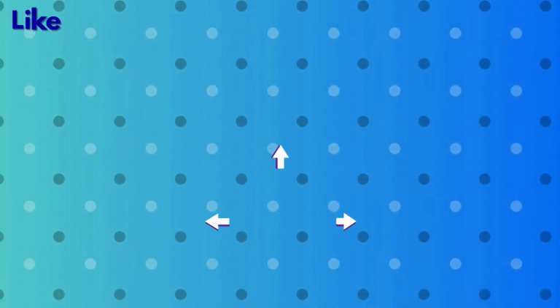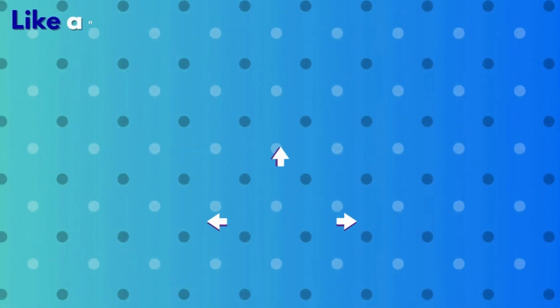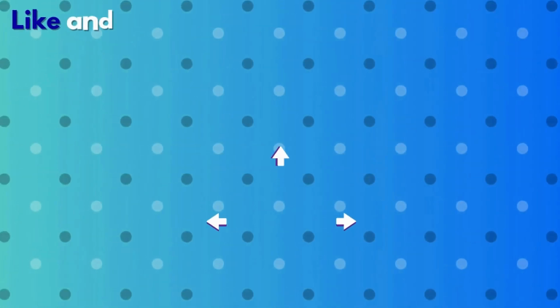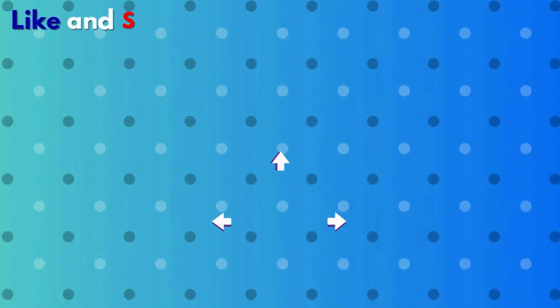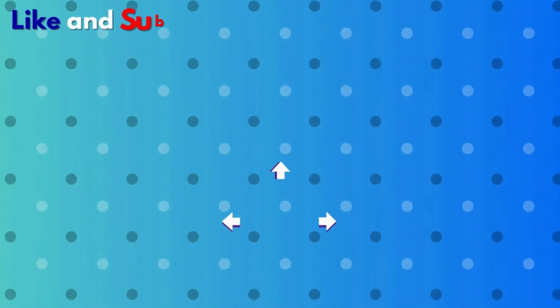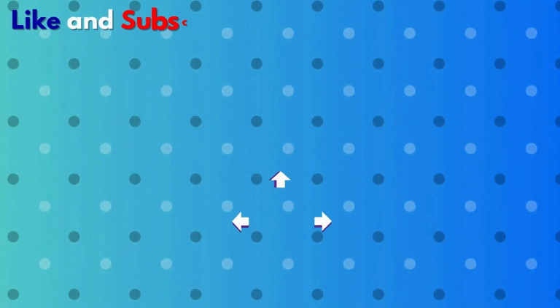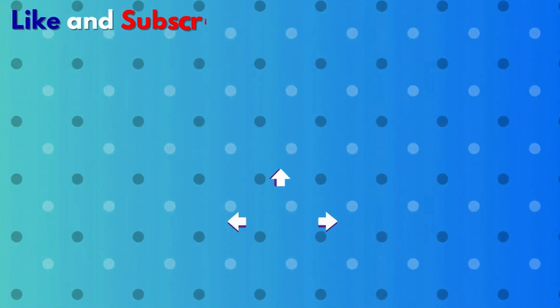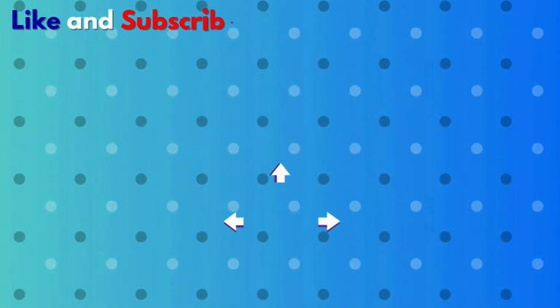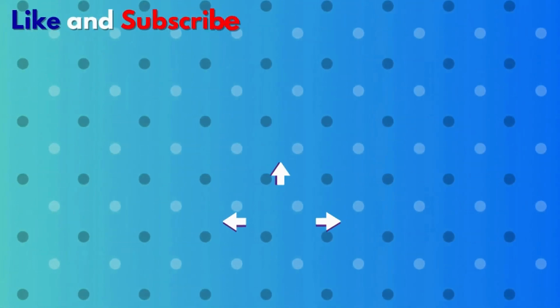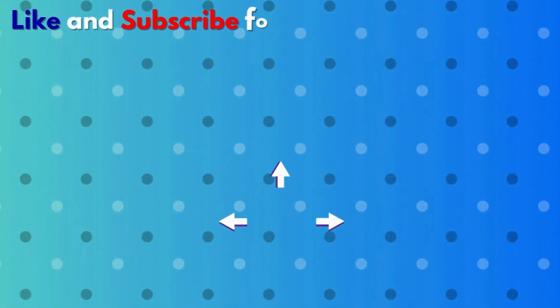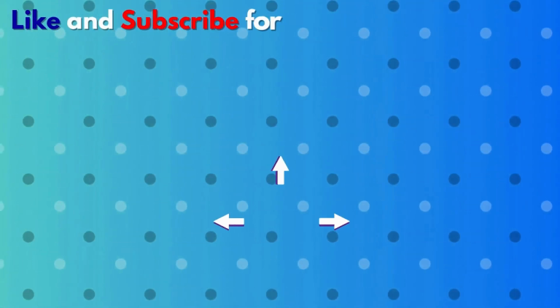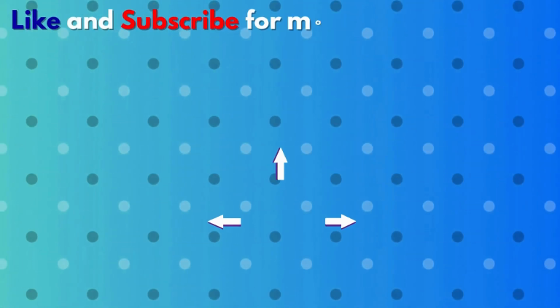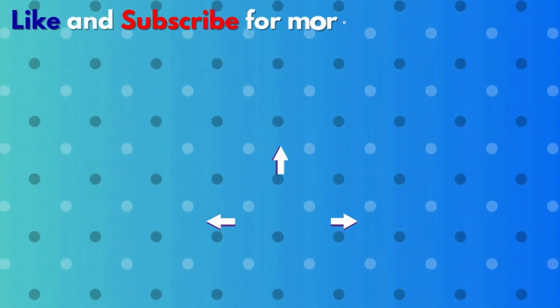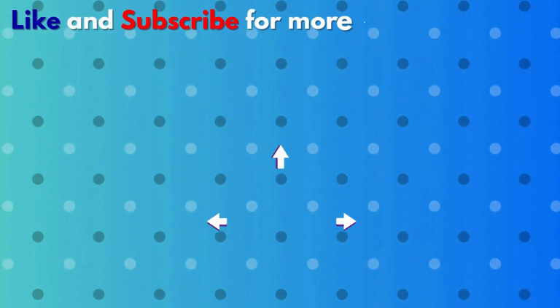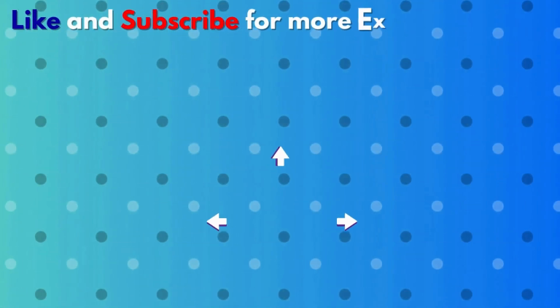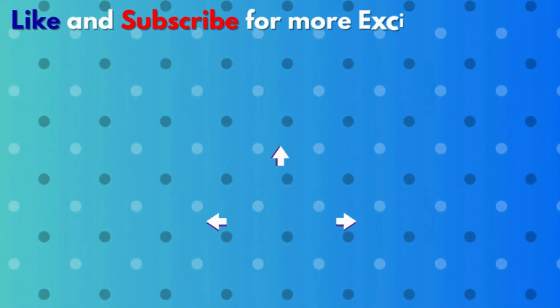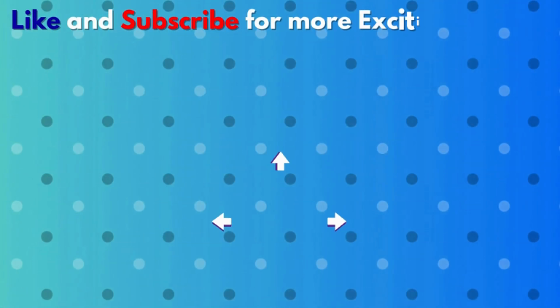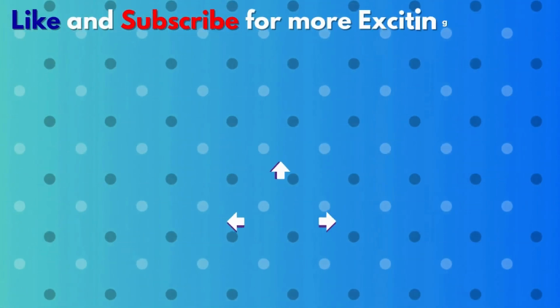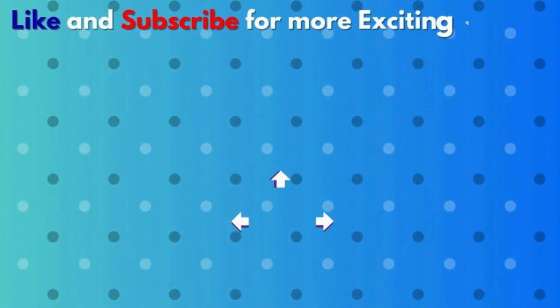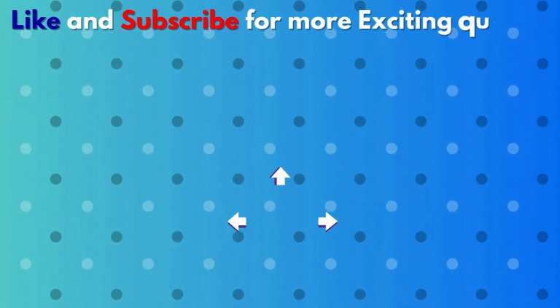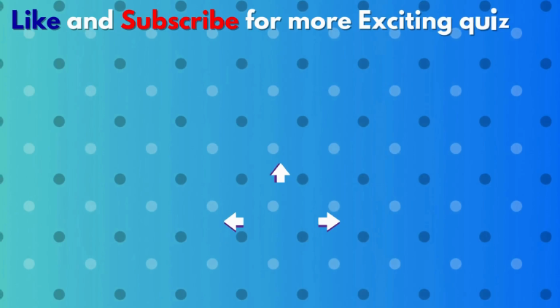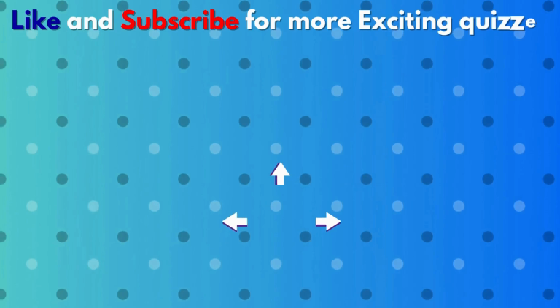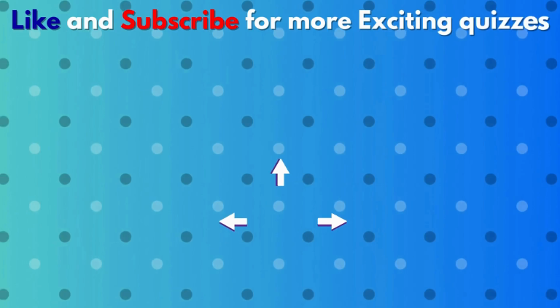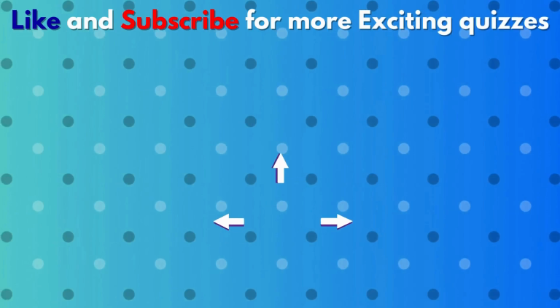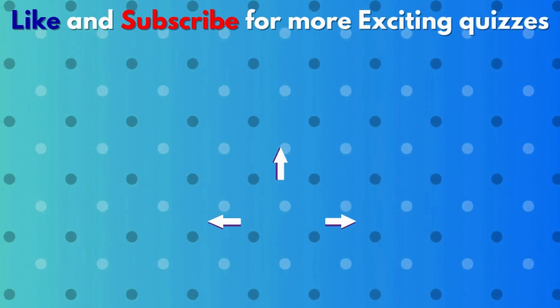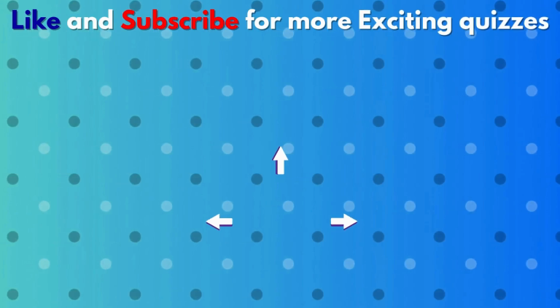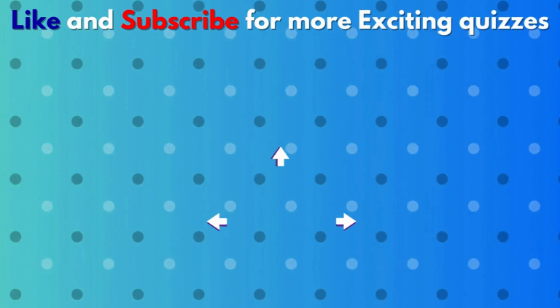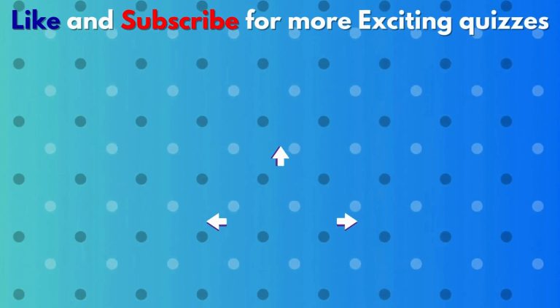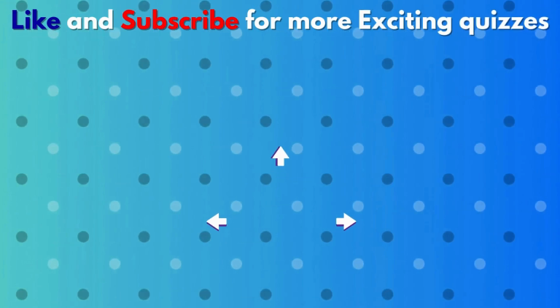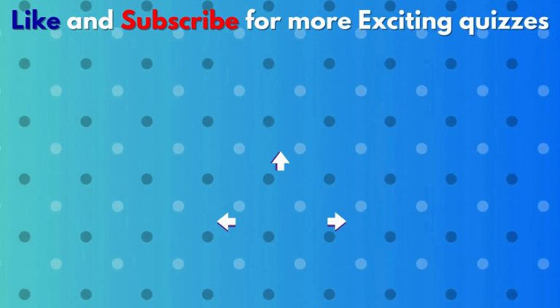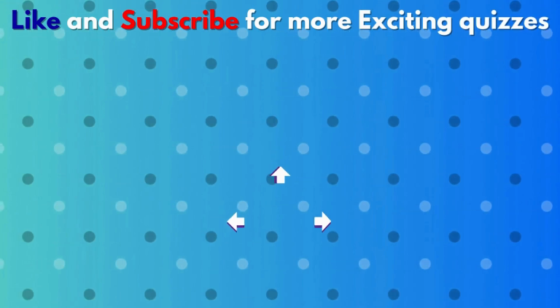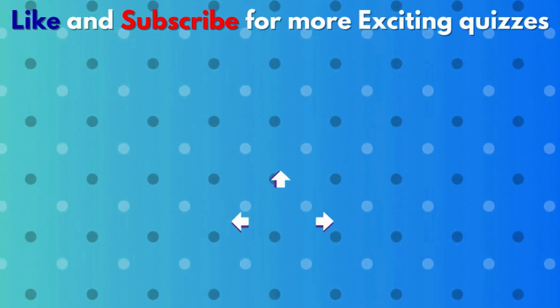Here are some other videos that I think you would definitely love. Click on them and enjoy.